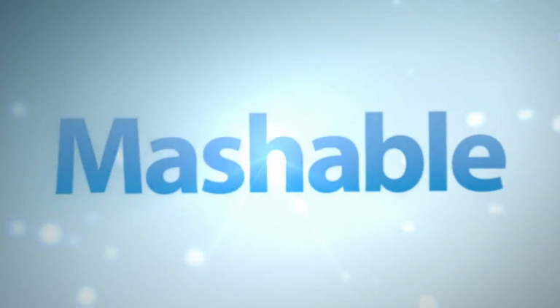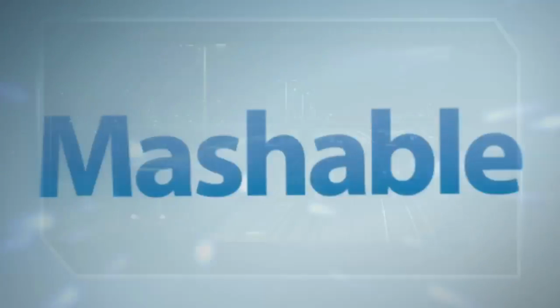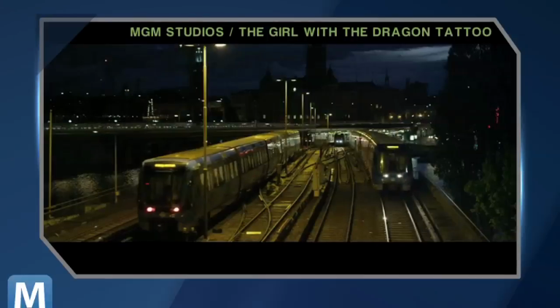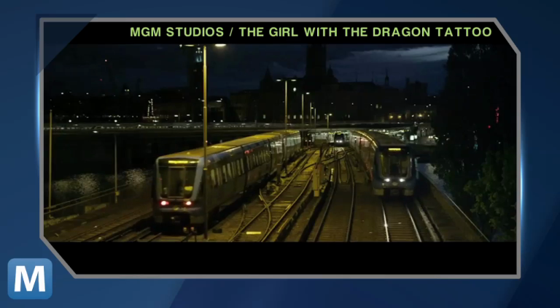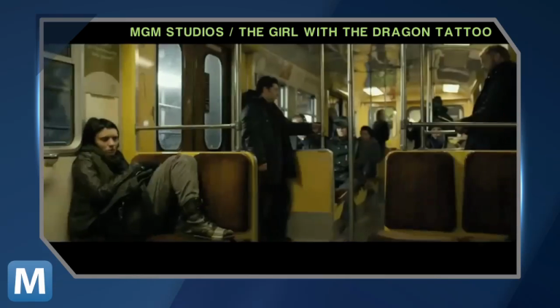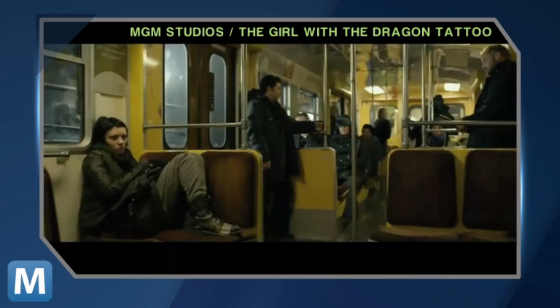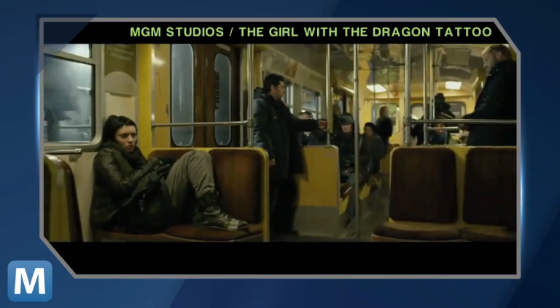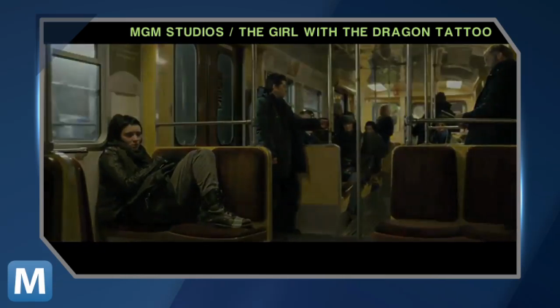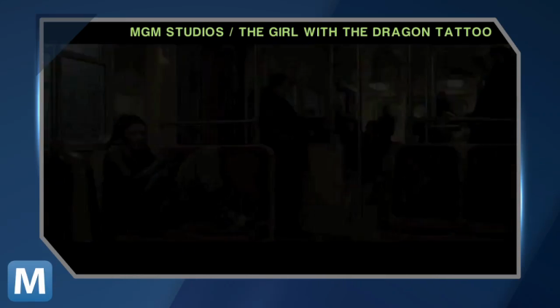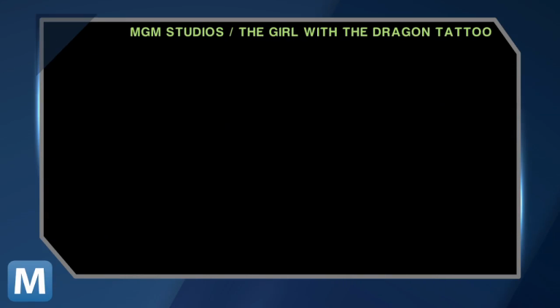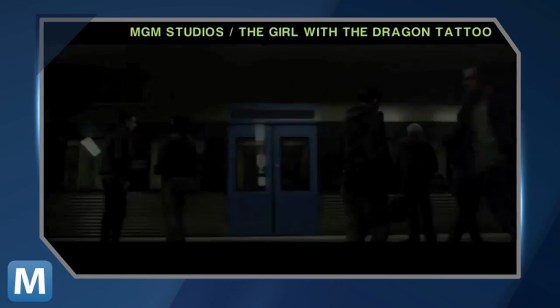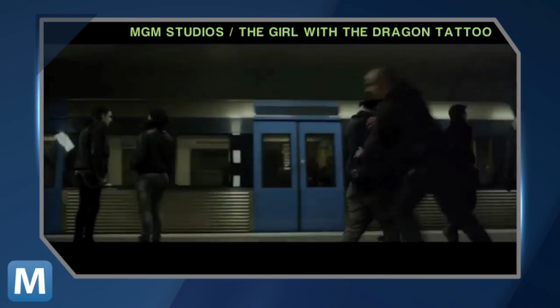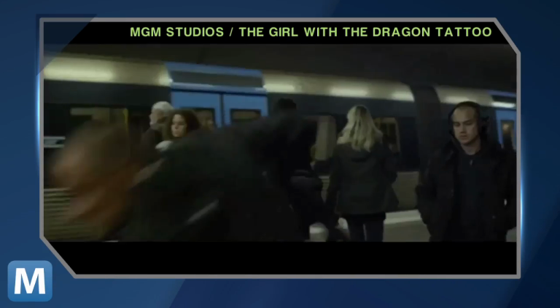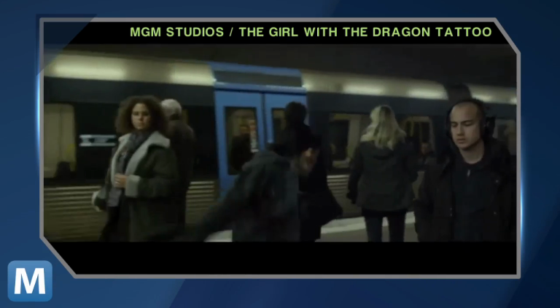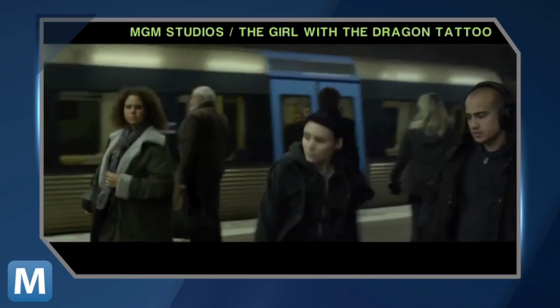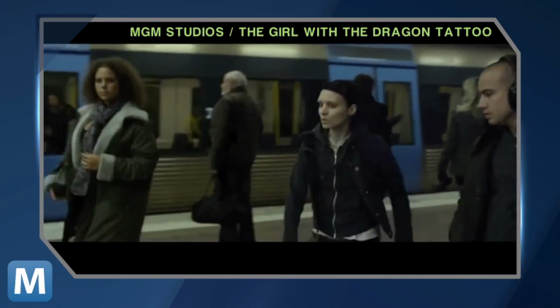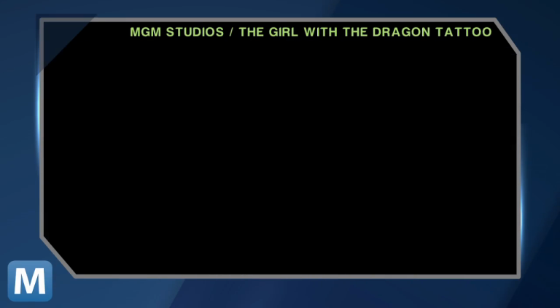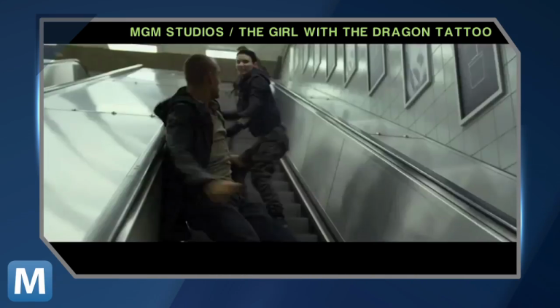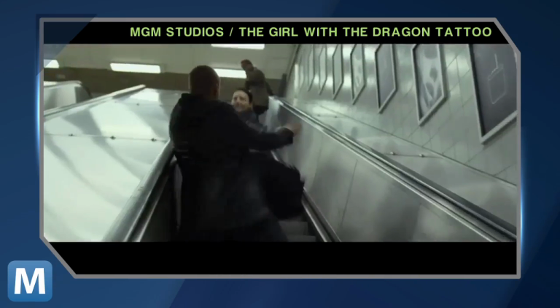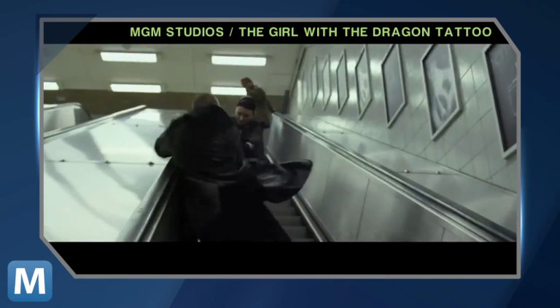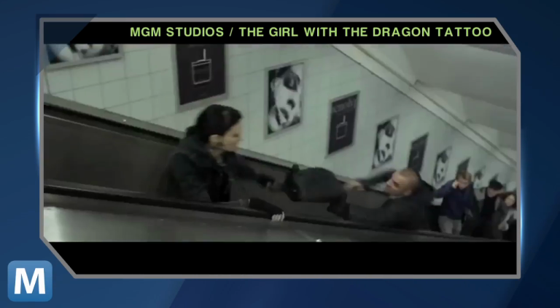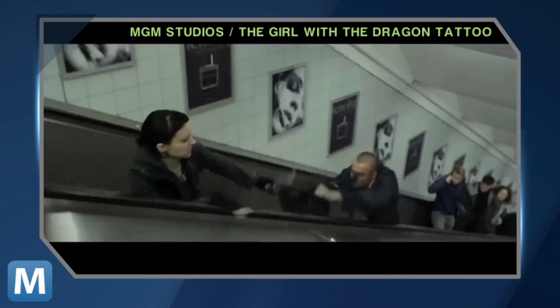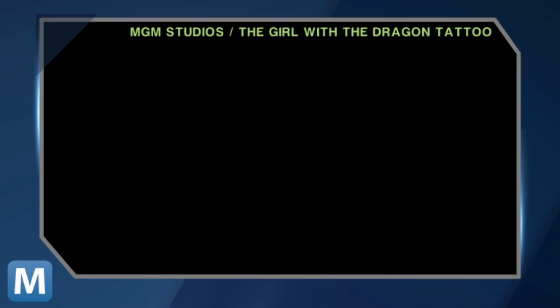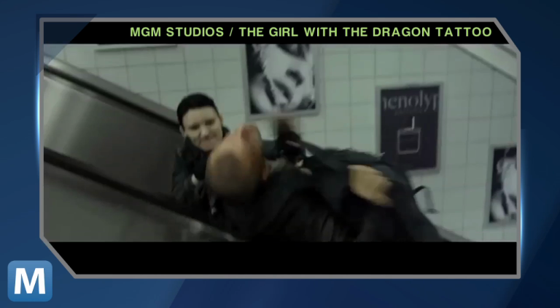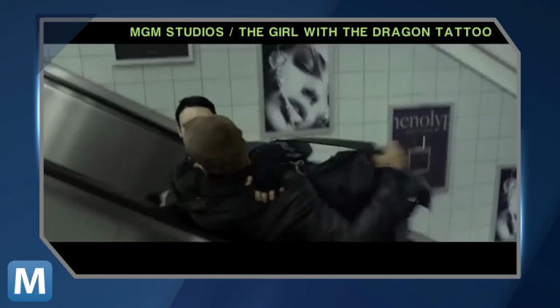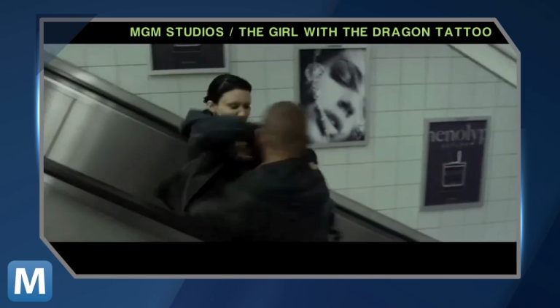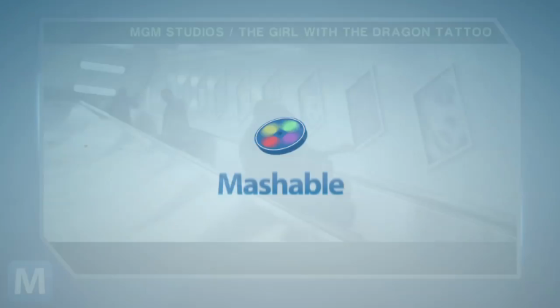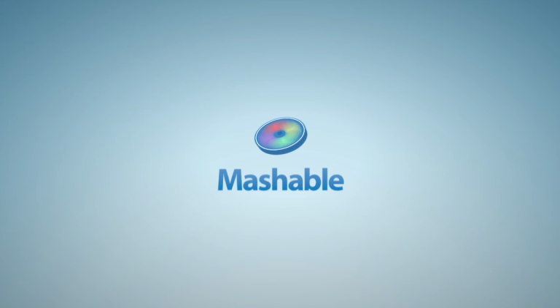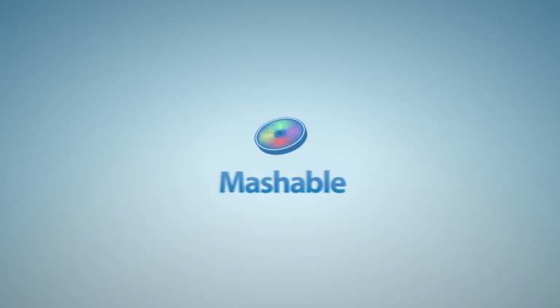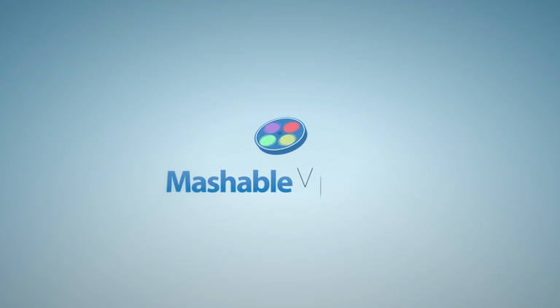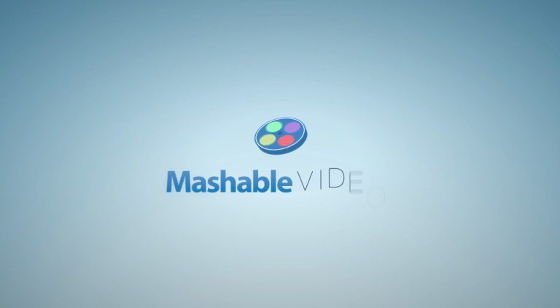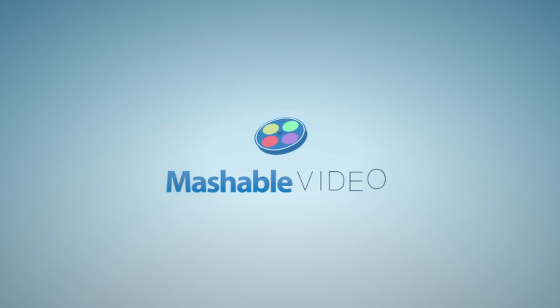But if paying for an expert or asking for help in any way just isn't your style, you could always try this method. For Mashable, I'm Christian Bryant.